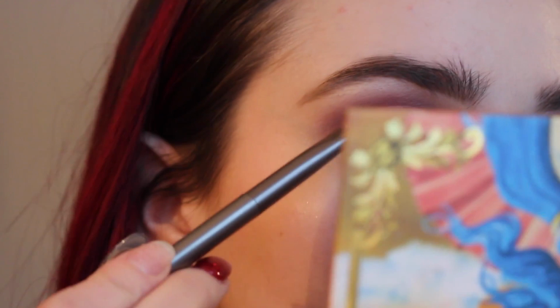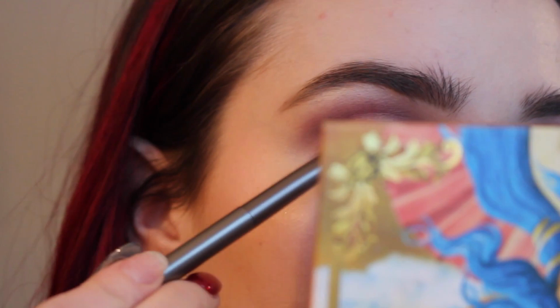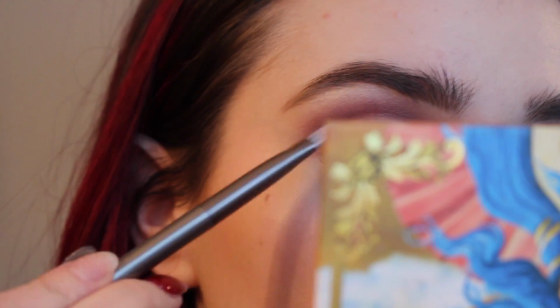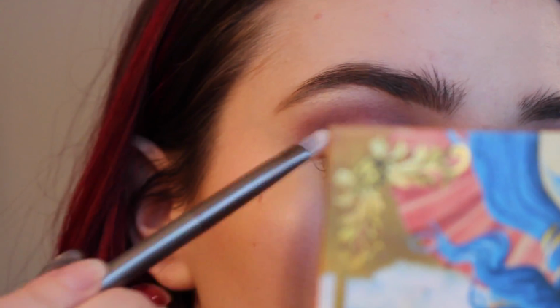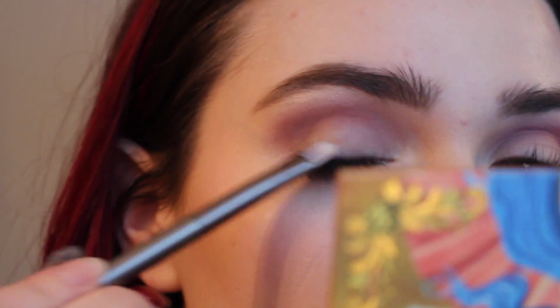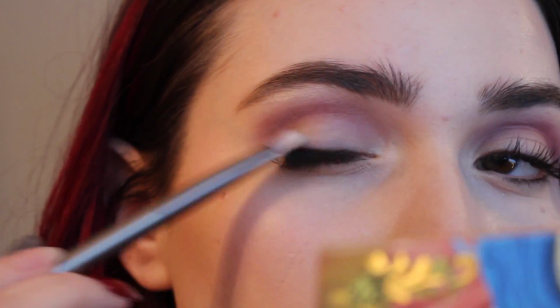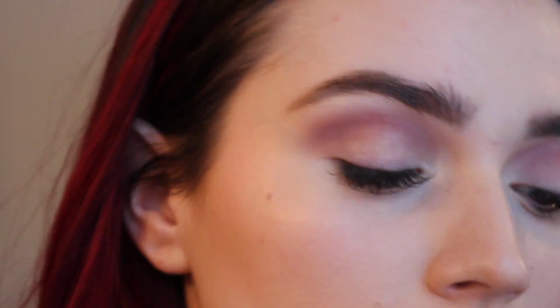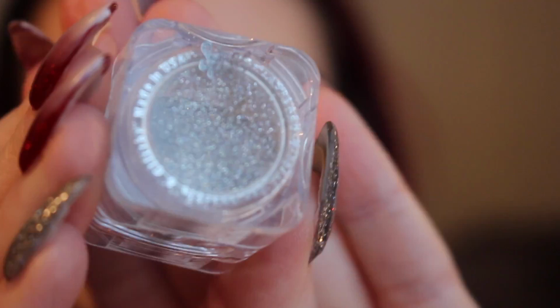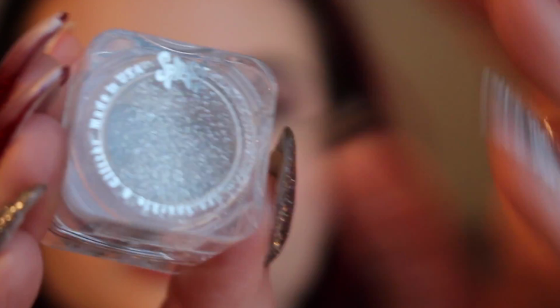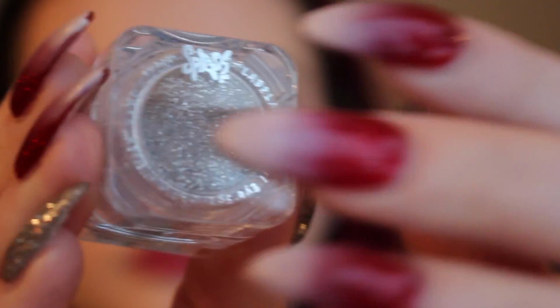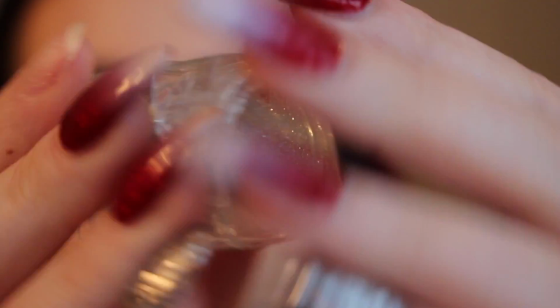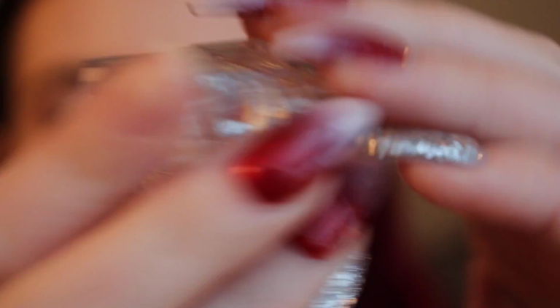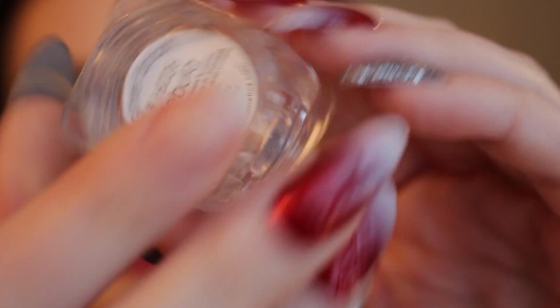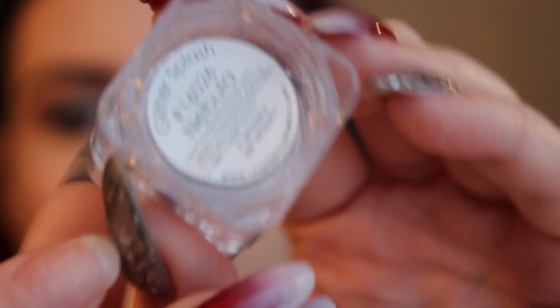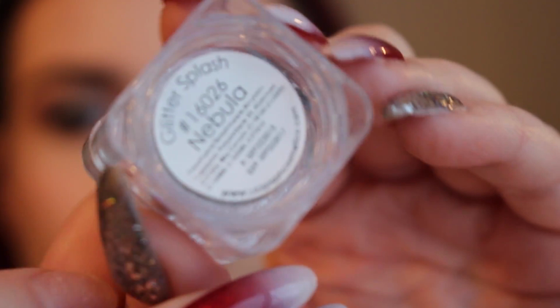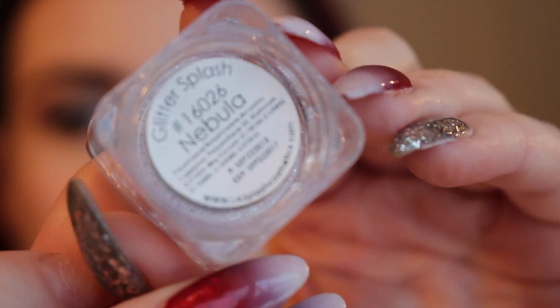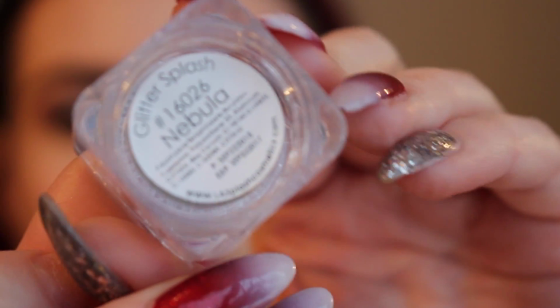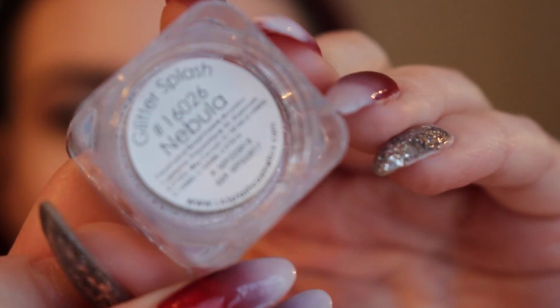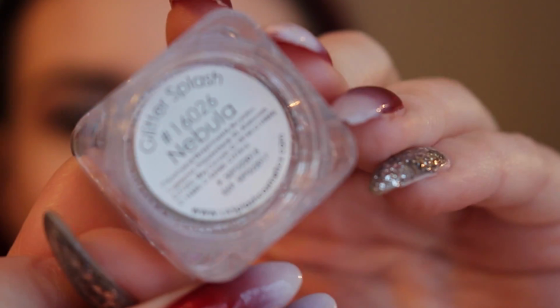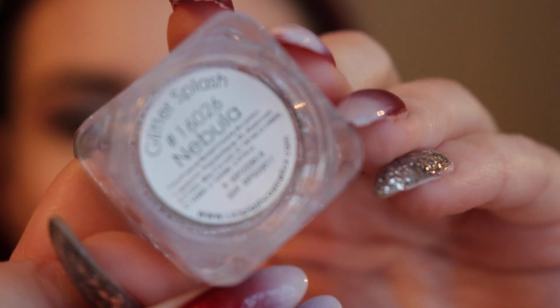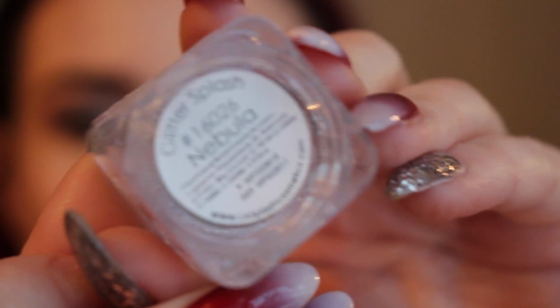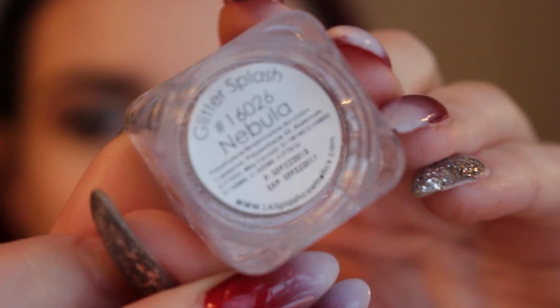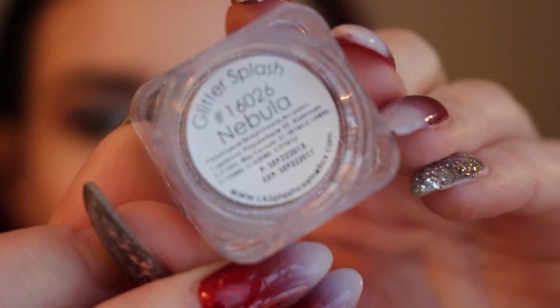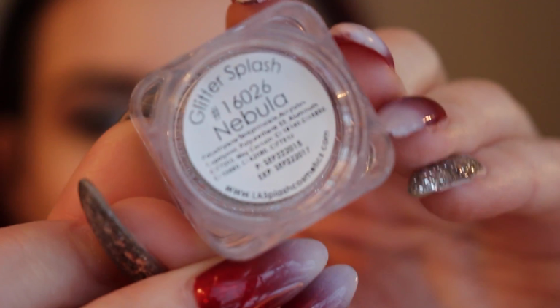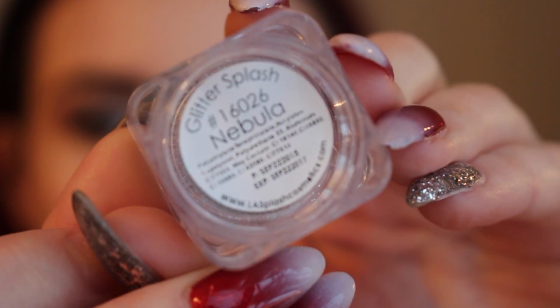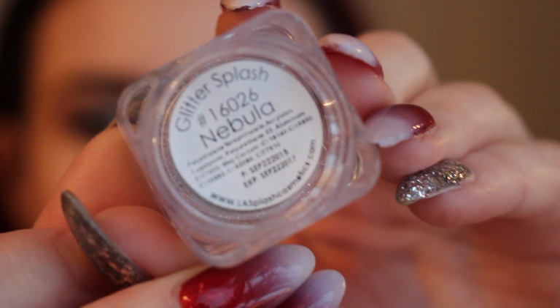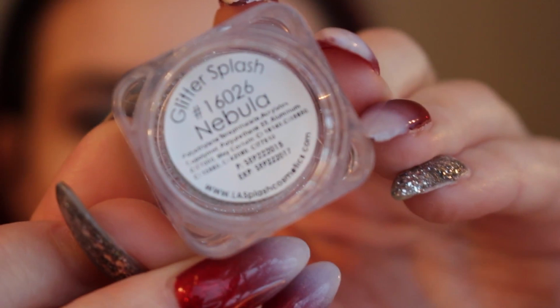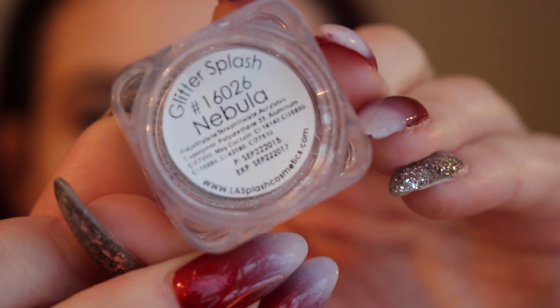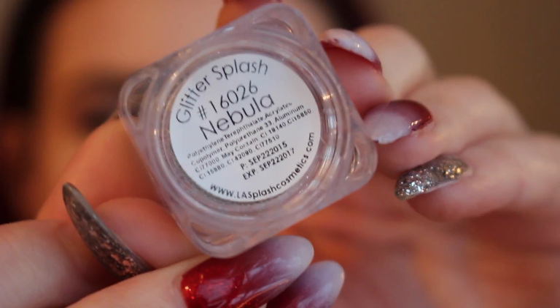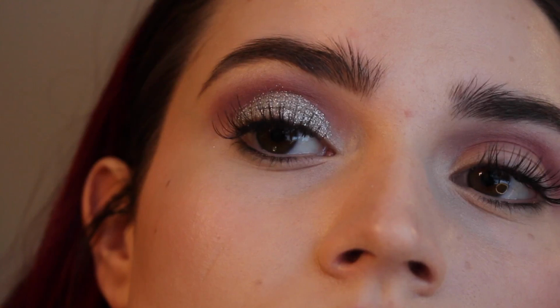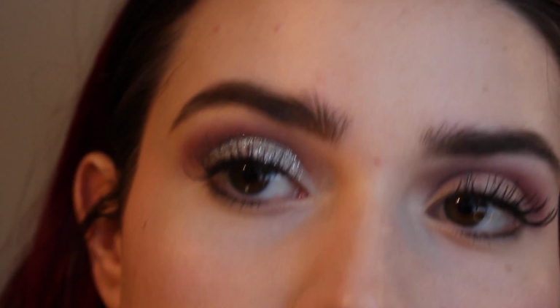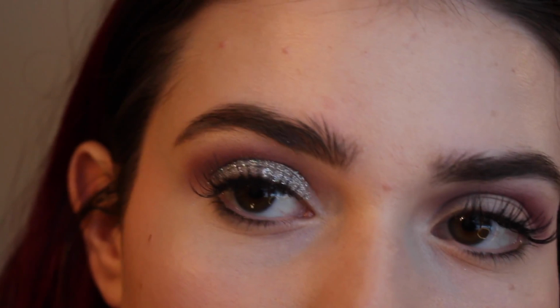The glitter I'm using is from L.A. Splash Cosmetics in the shade Nebula. It's just a nice silver color.